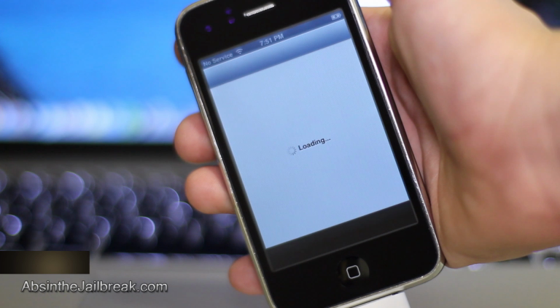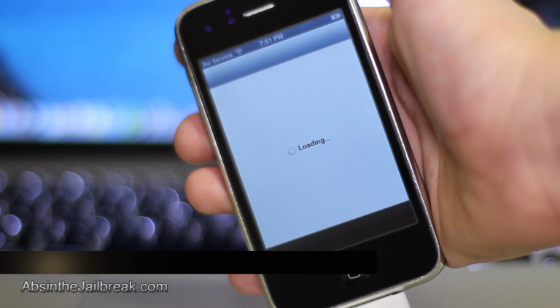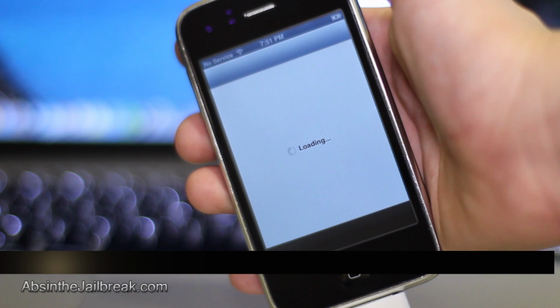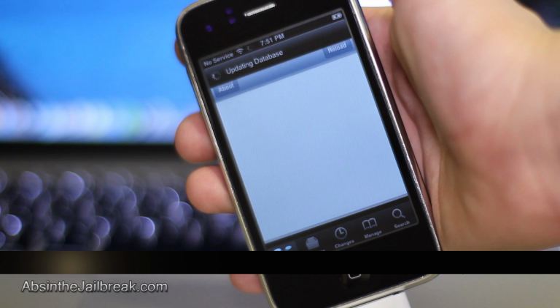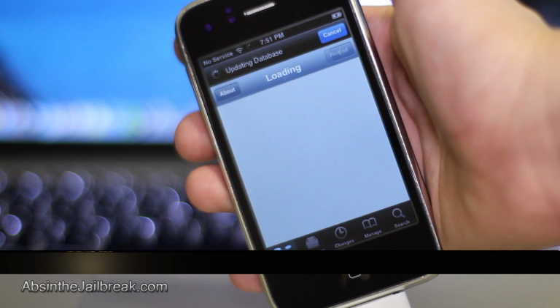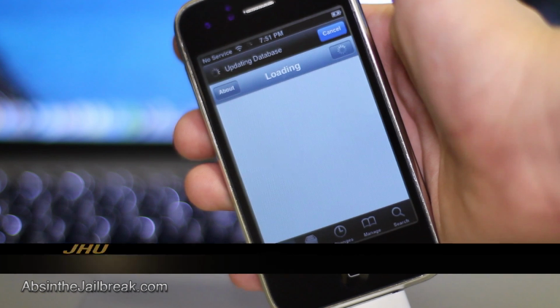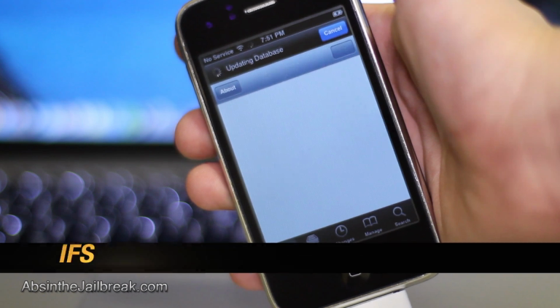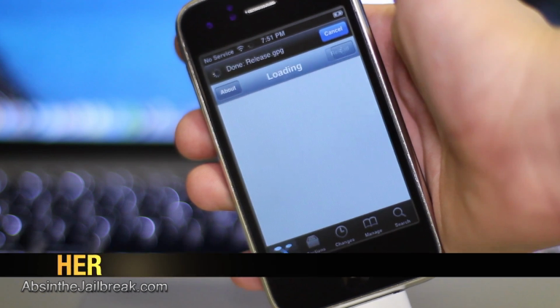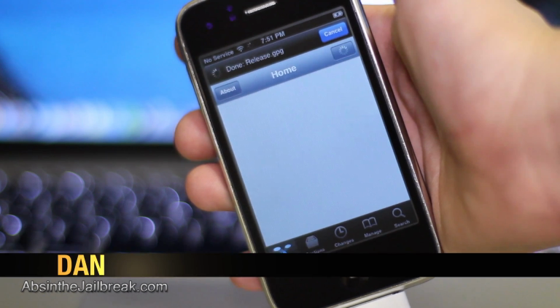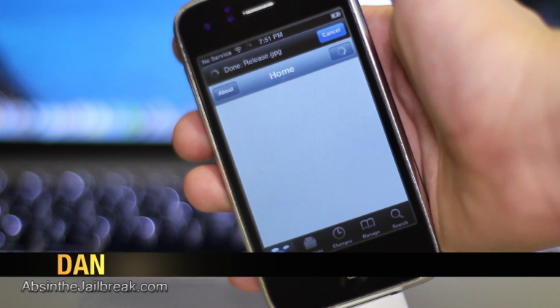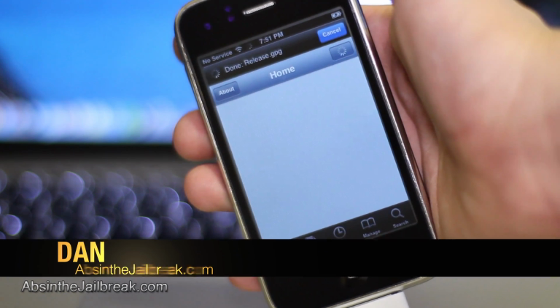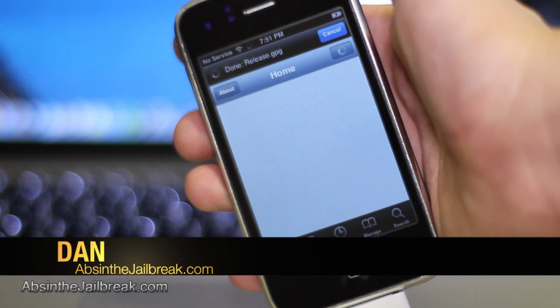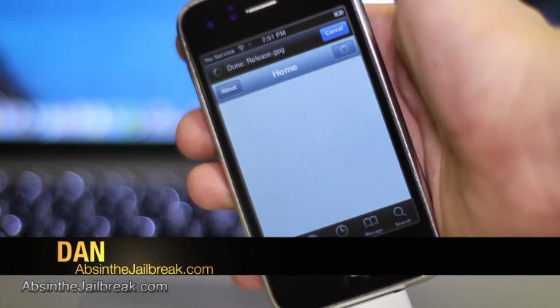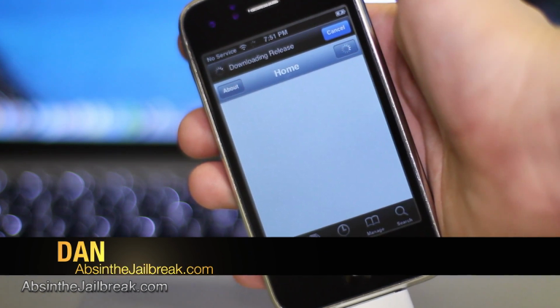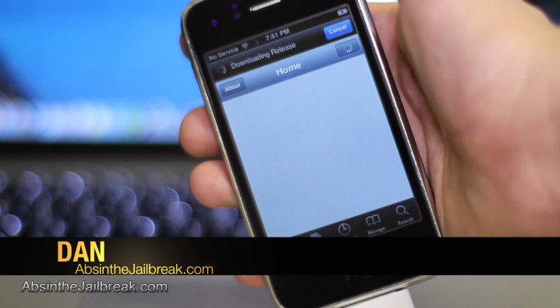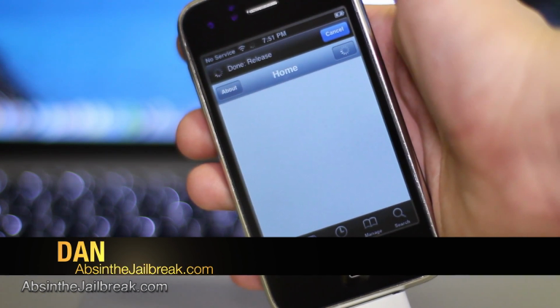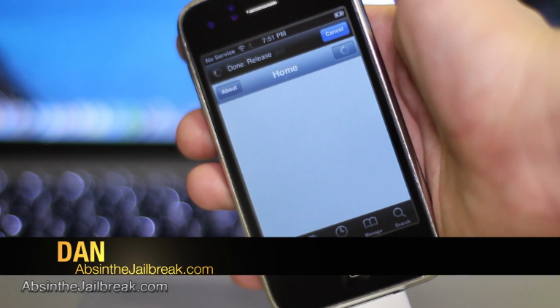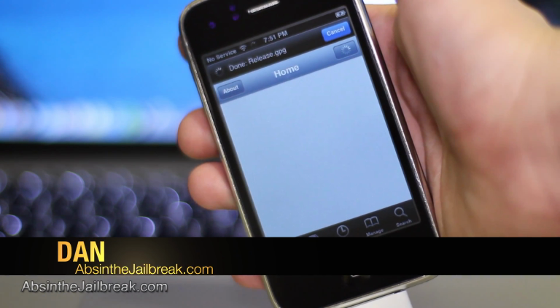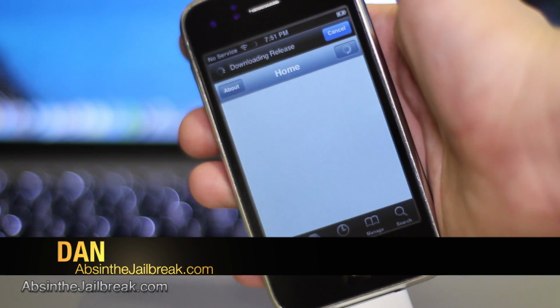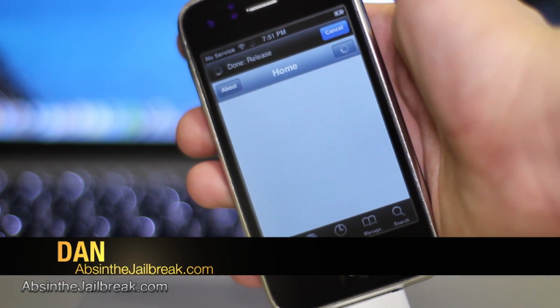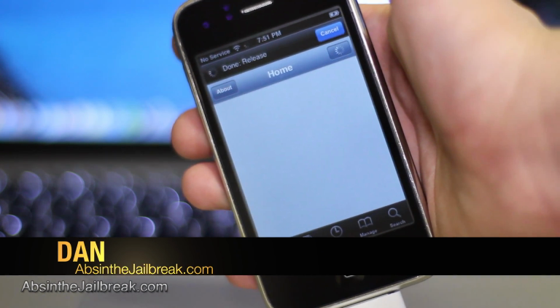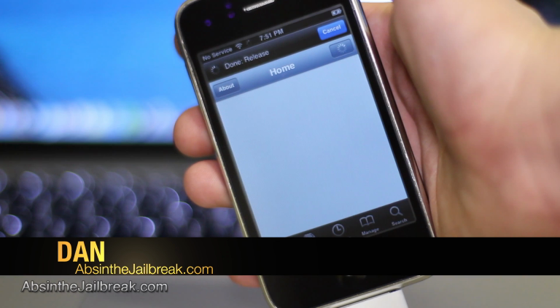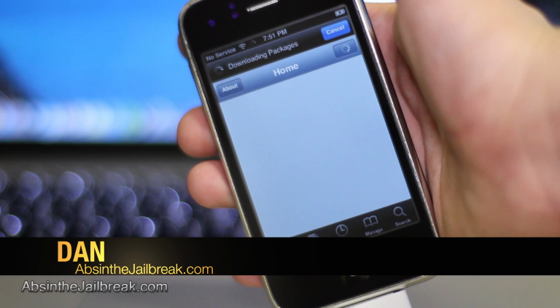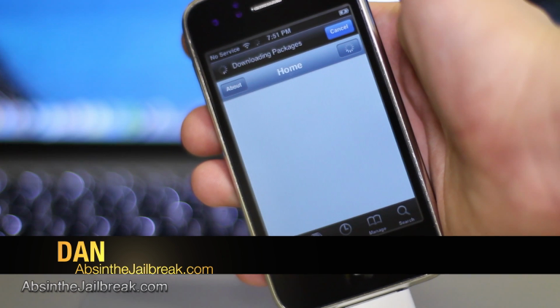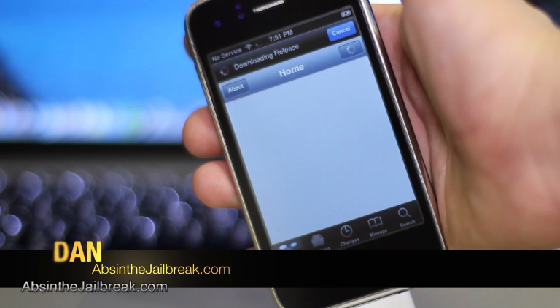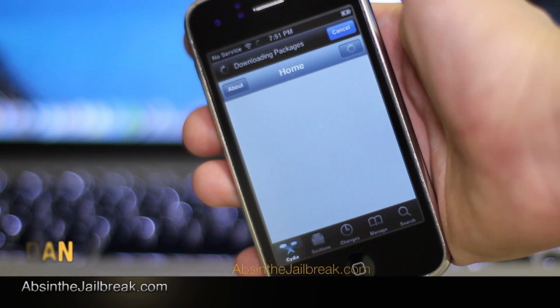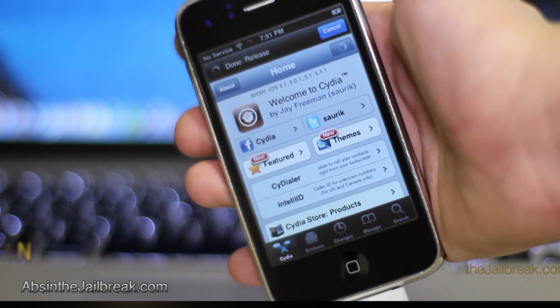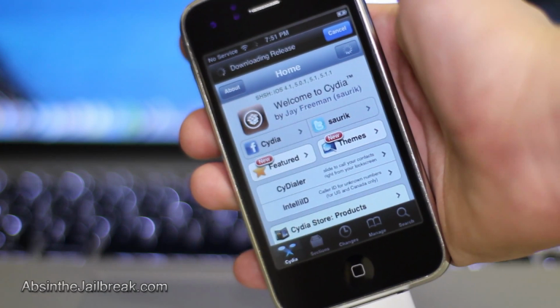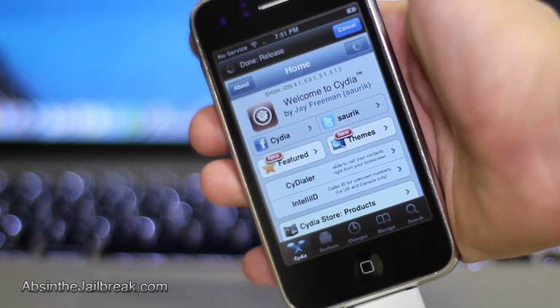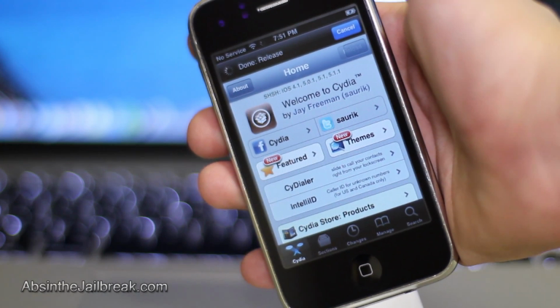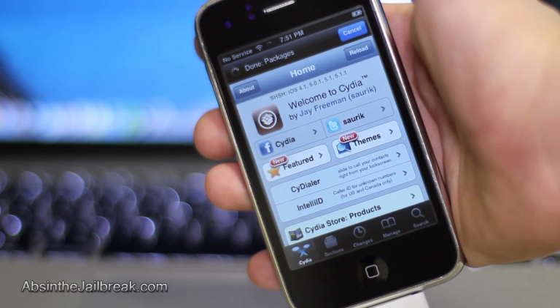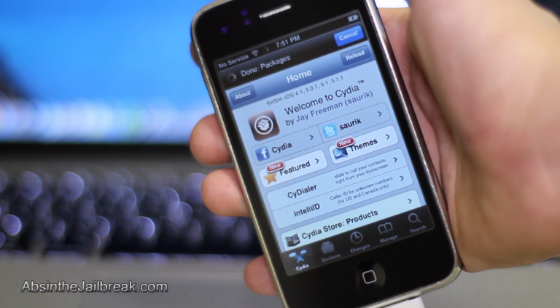What's going on guys, this is Dan from AbsintheJailbreak.com and today I'm going to show you how to unlock iOS 6.